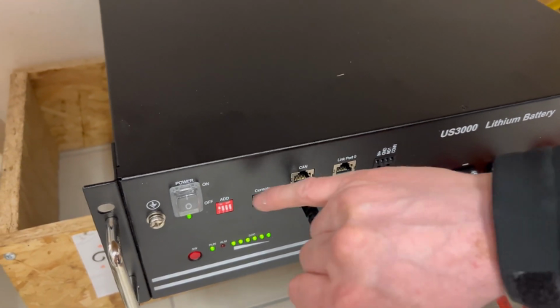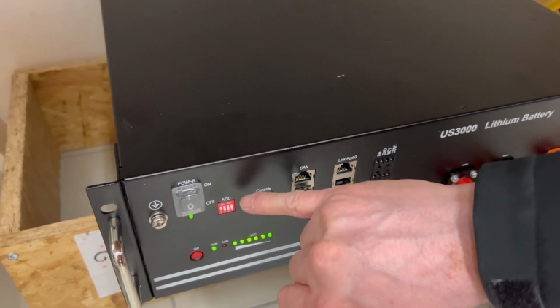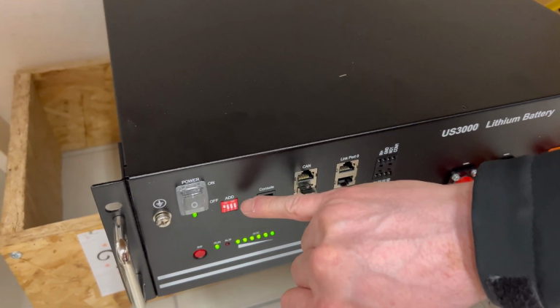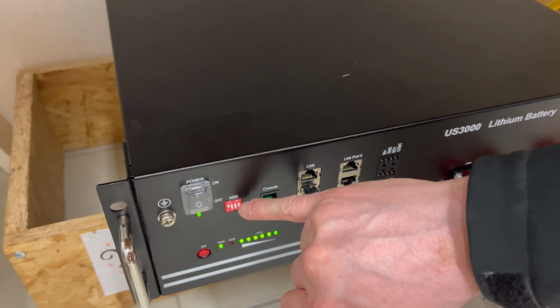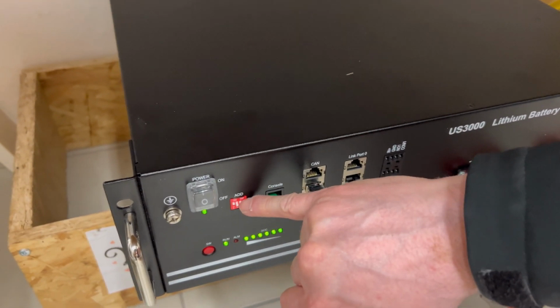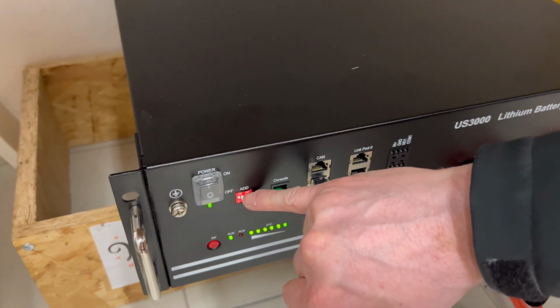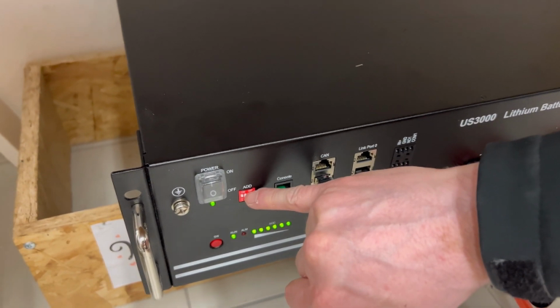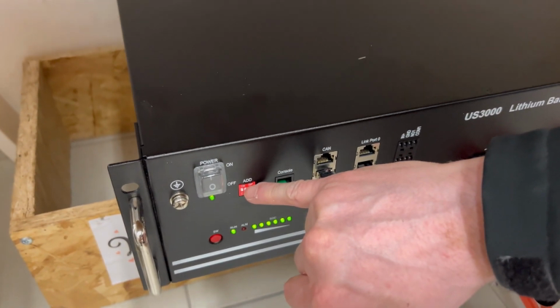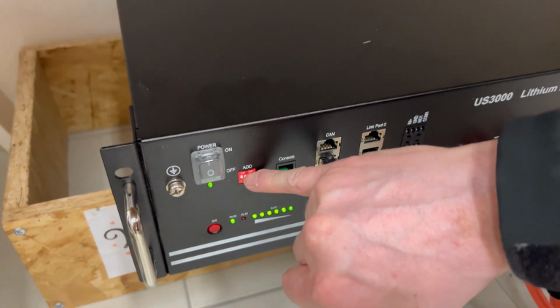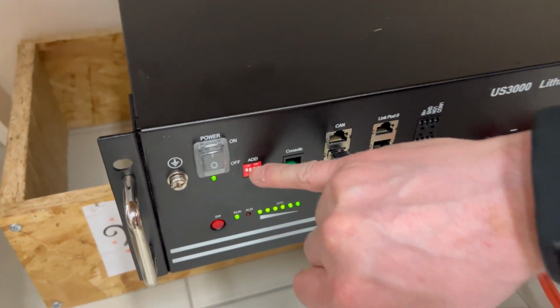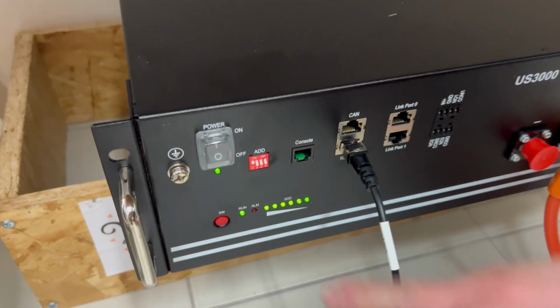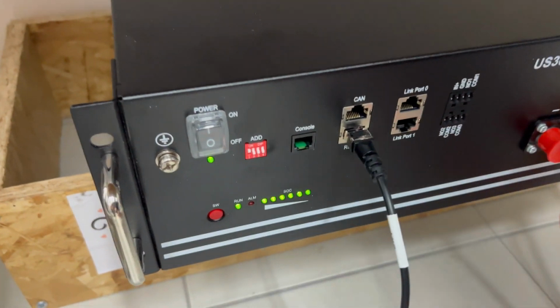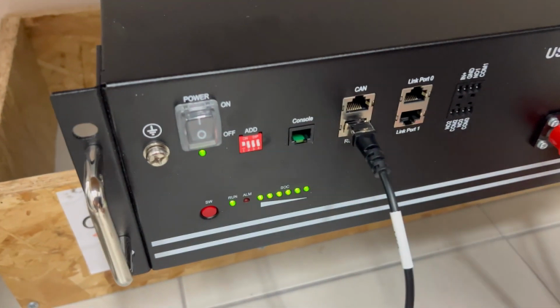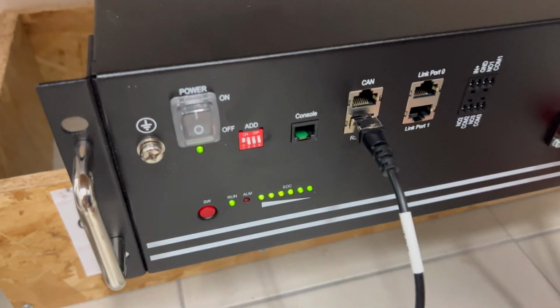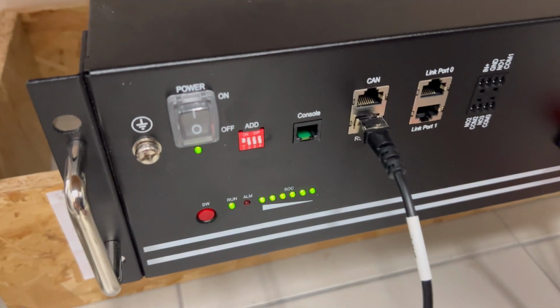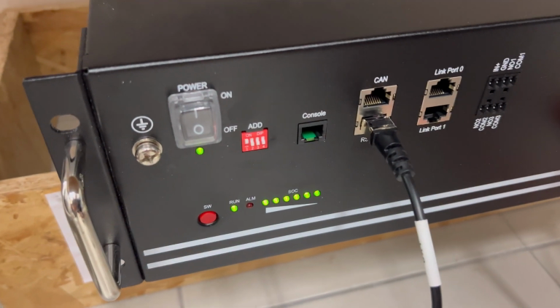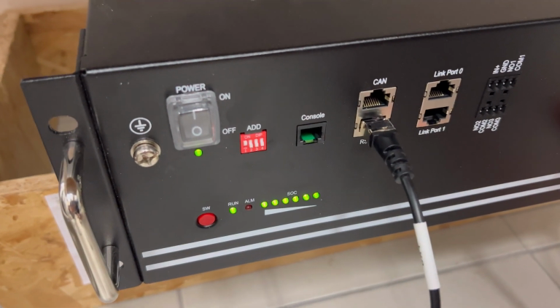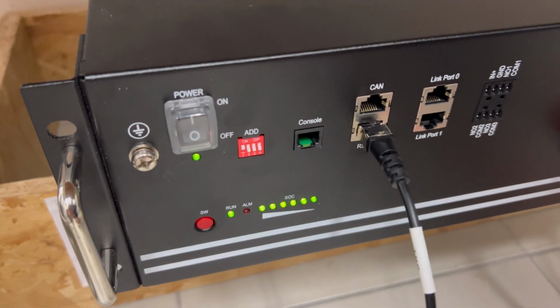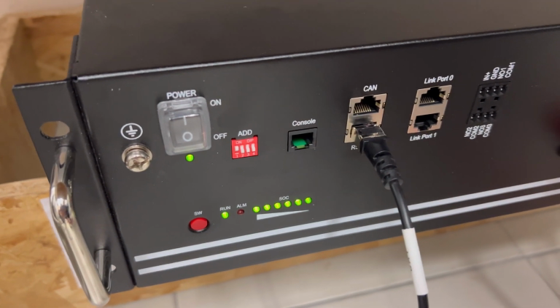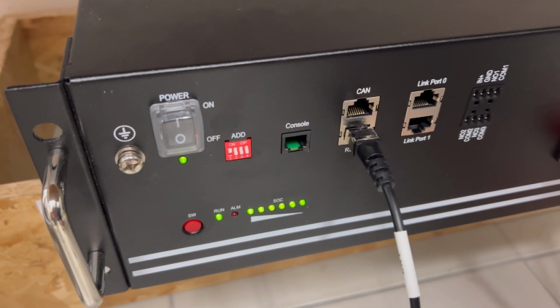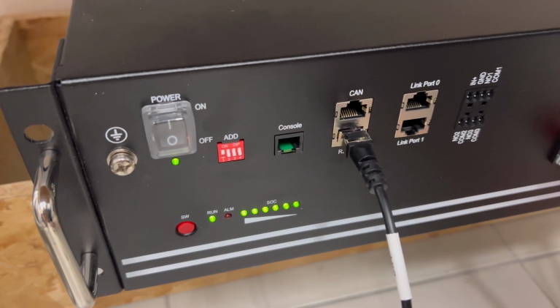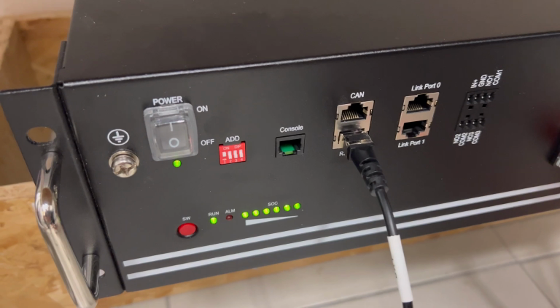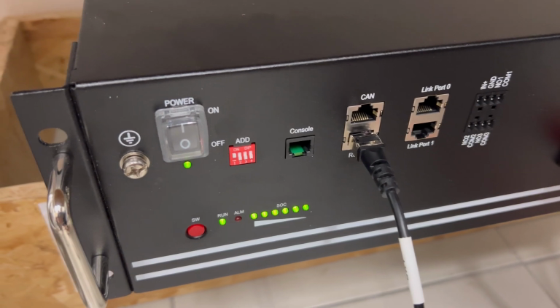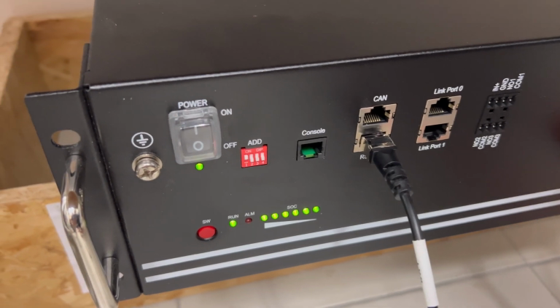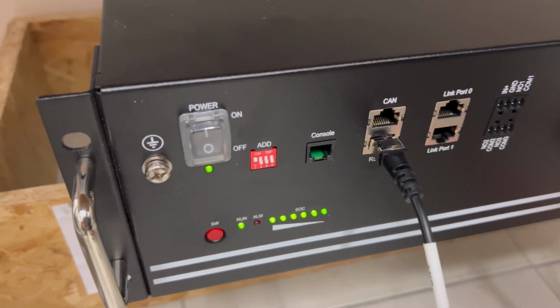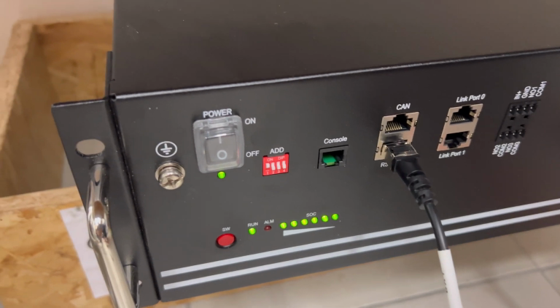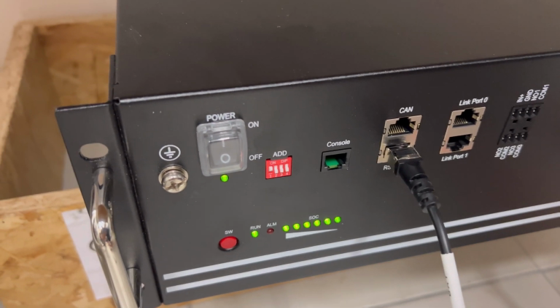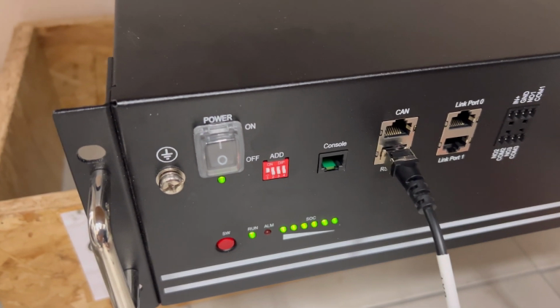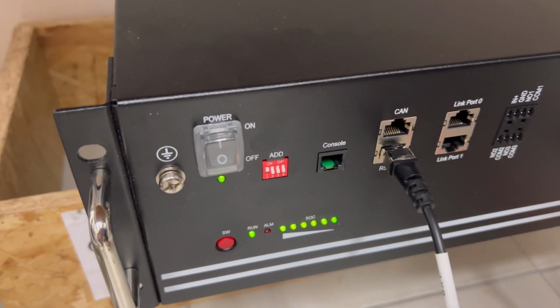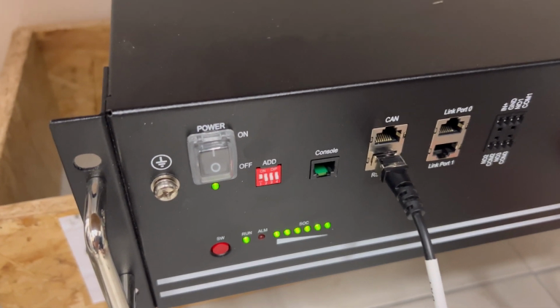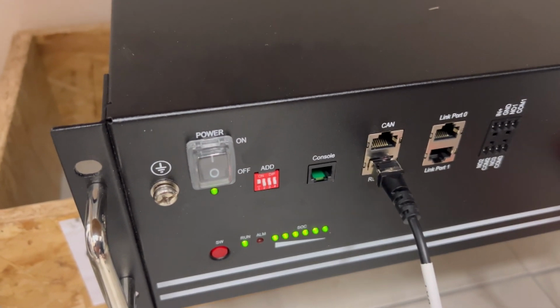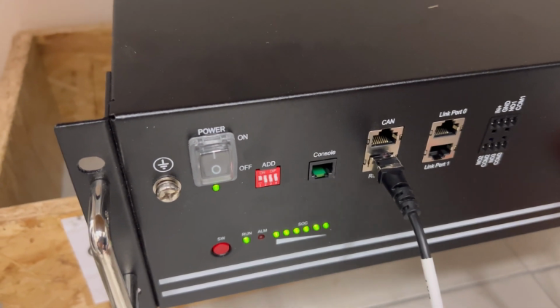DIP switches: number one up, number two, three and four down.